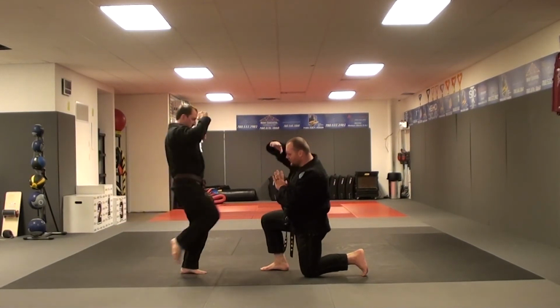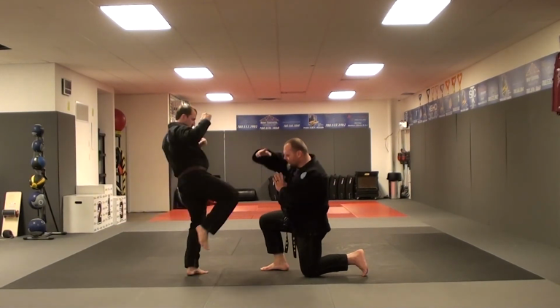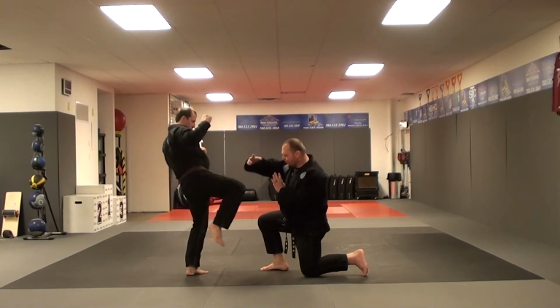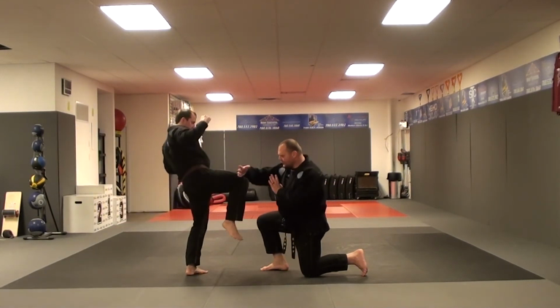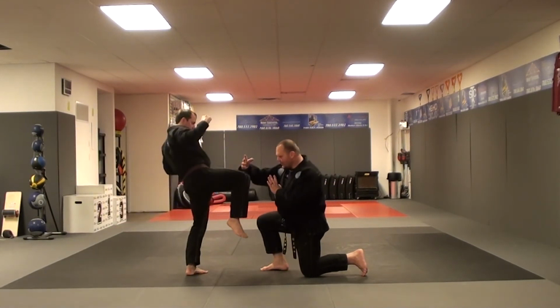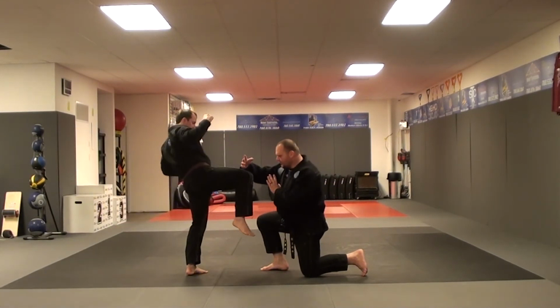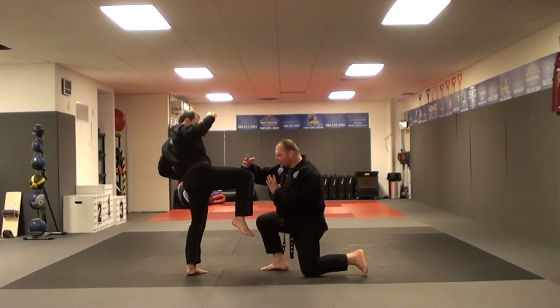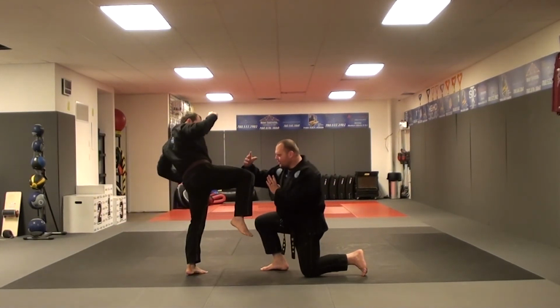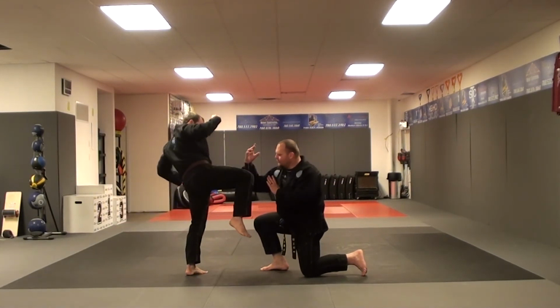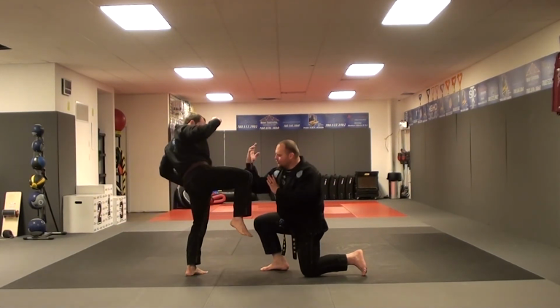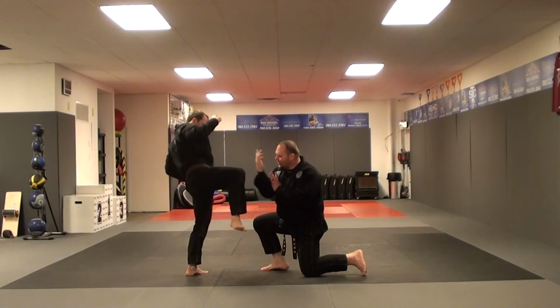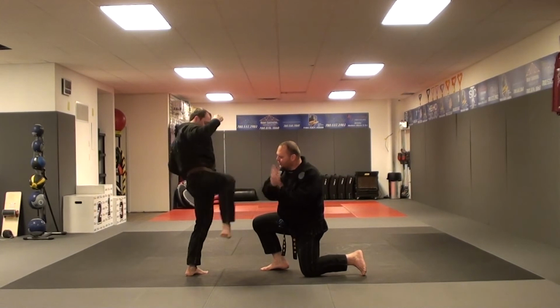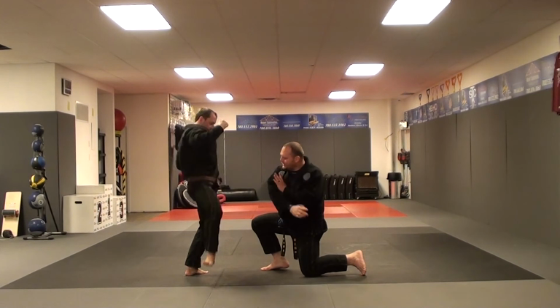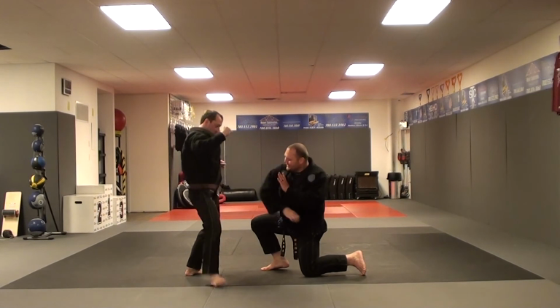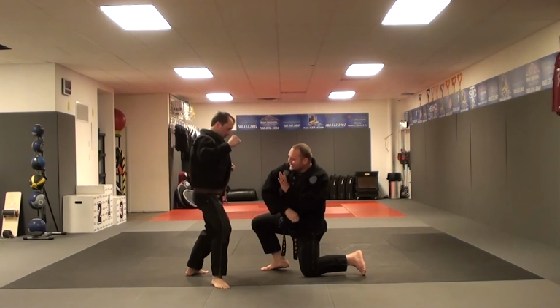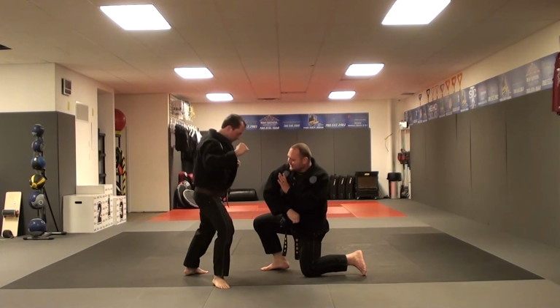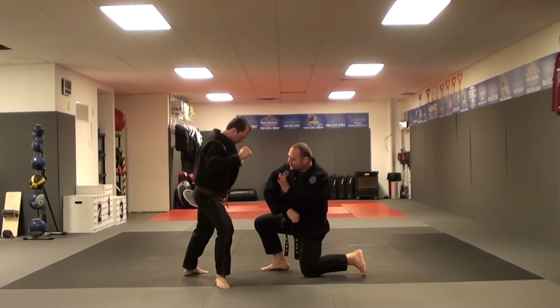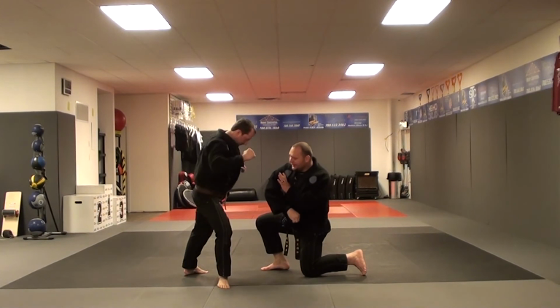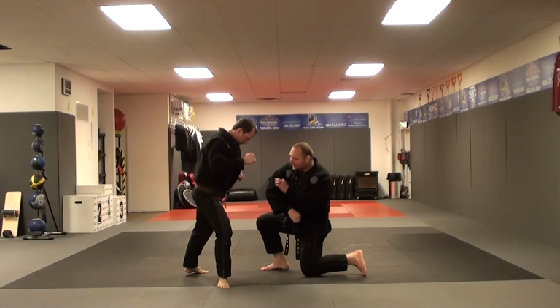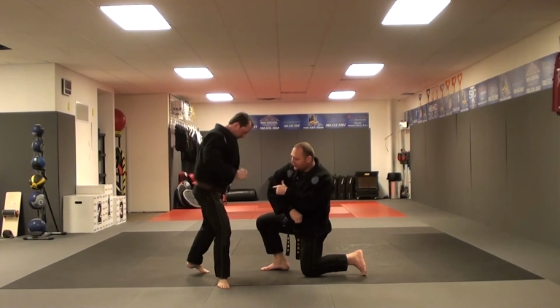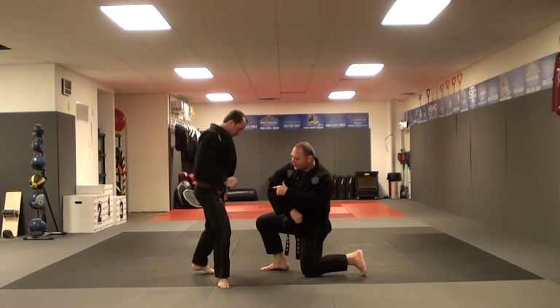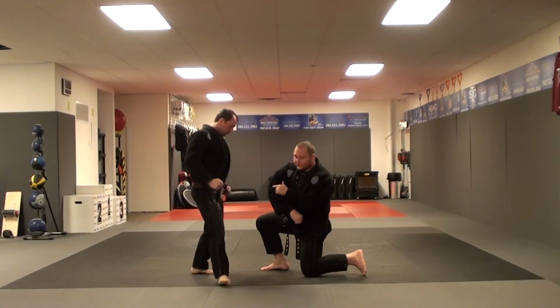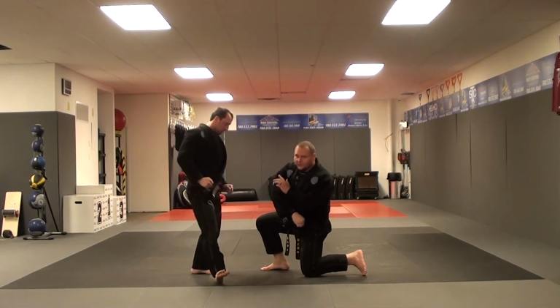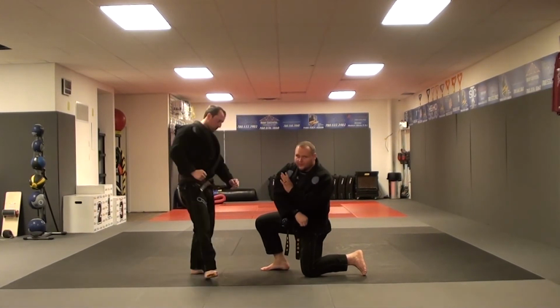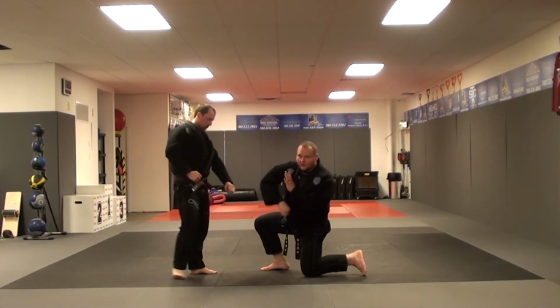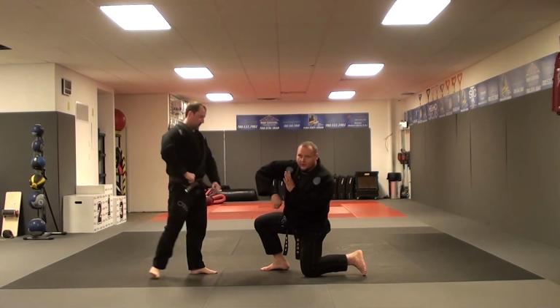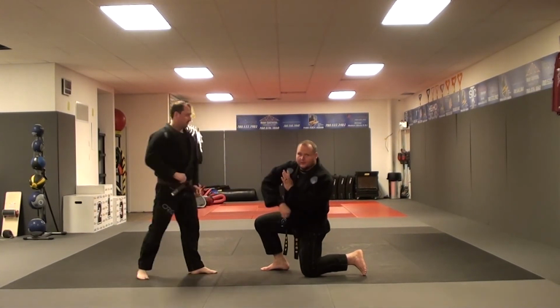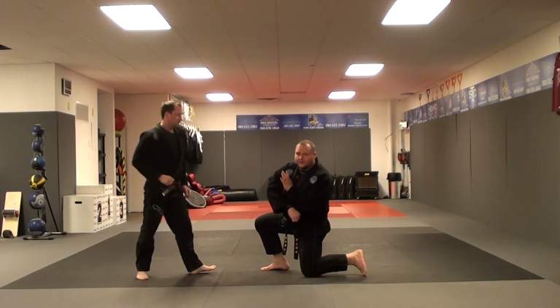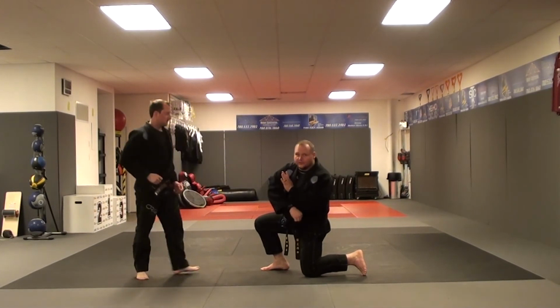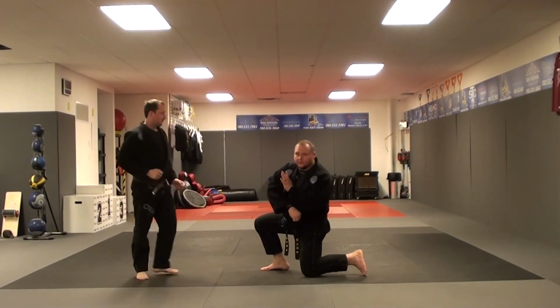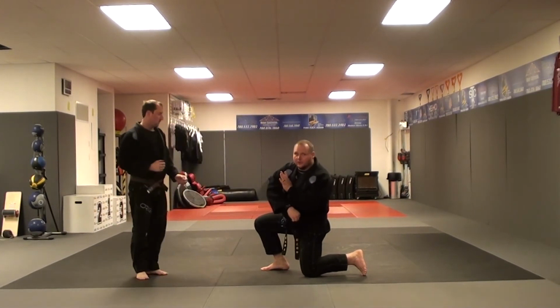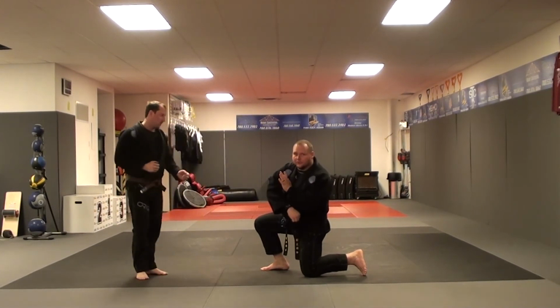We smother our downward block, push out, and spike elbow towards 12 o'clock, to be super close.